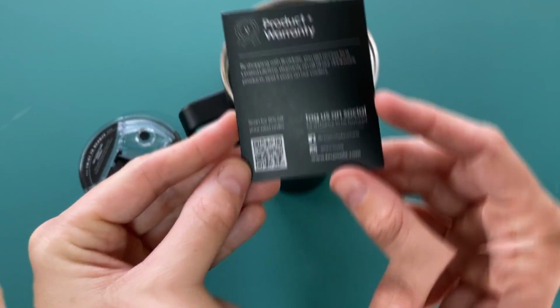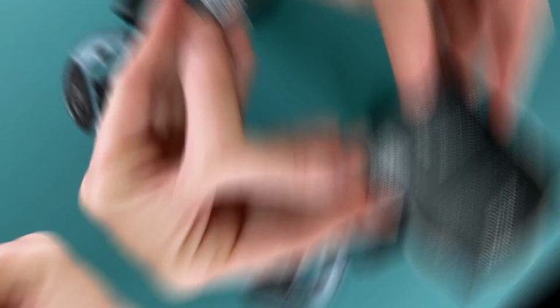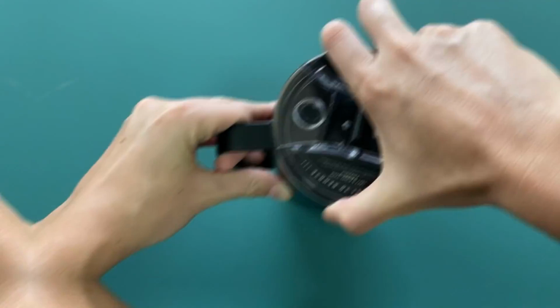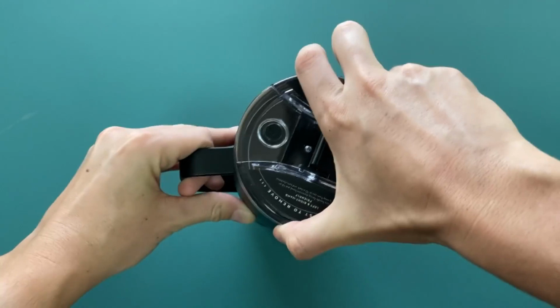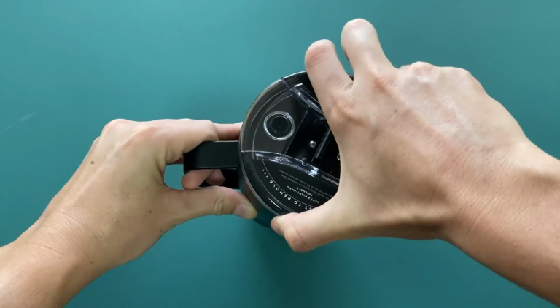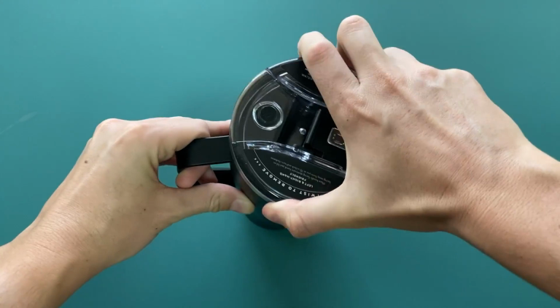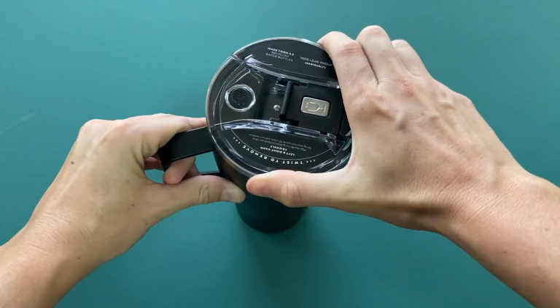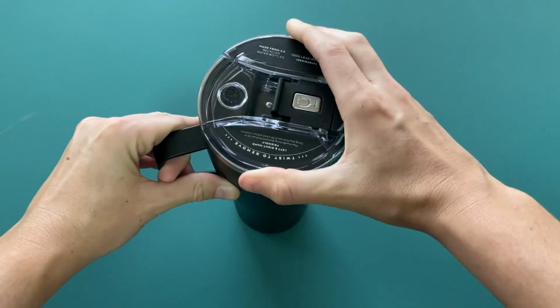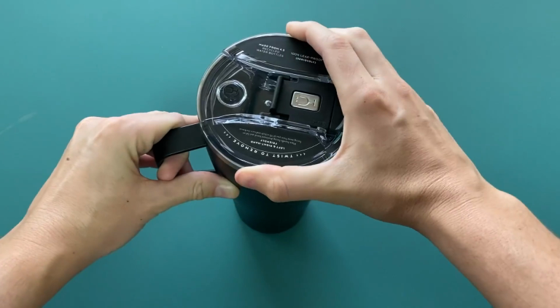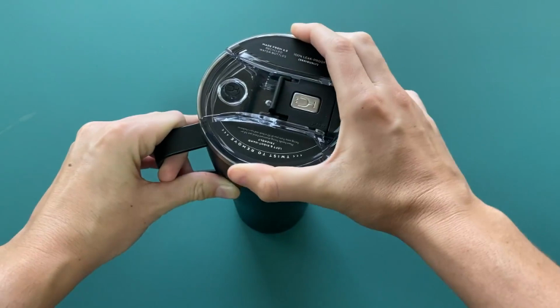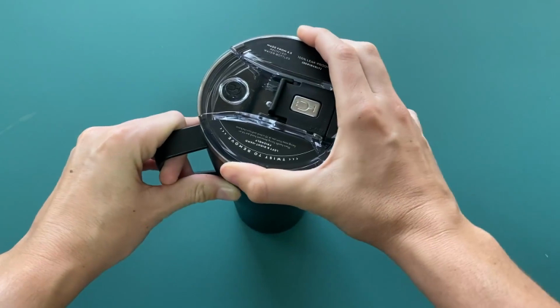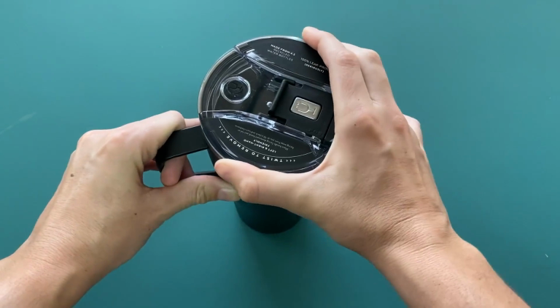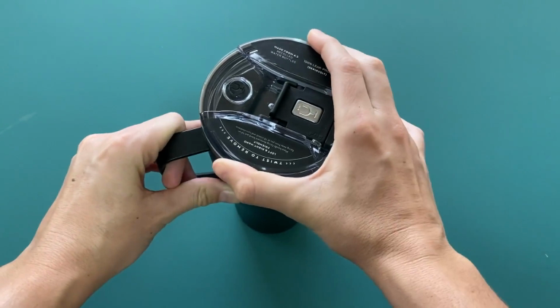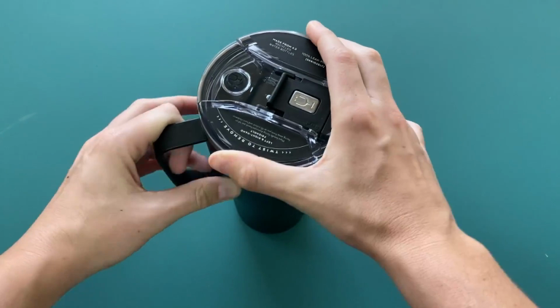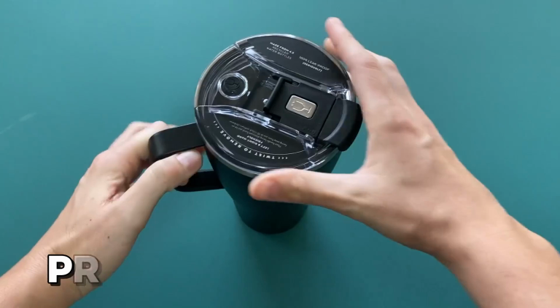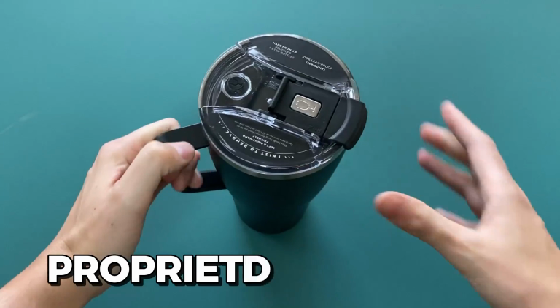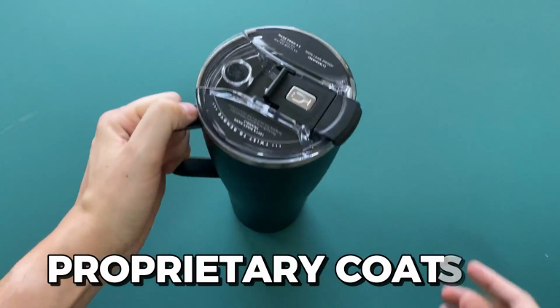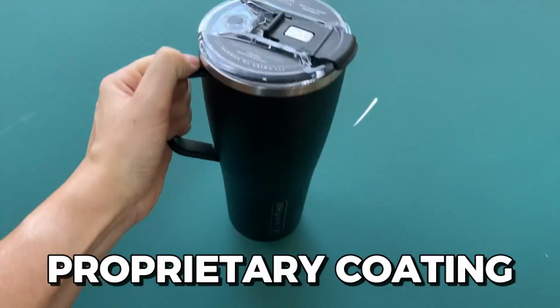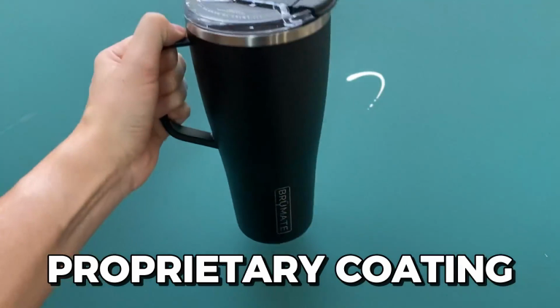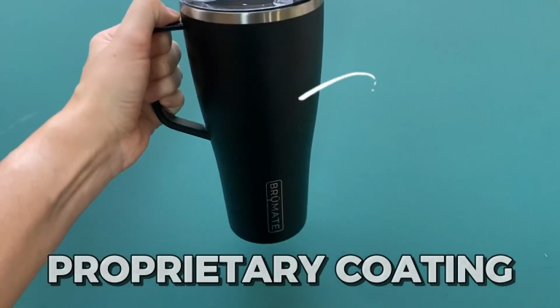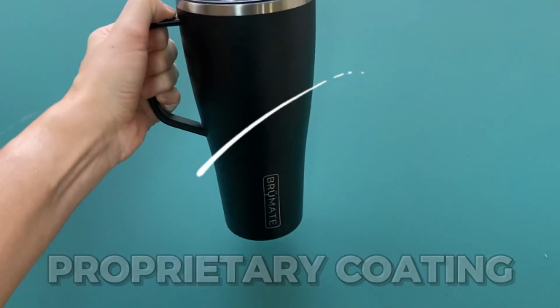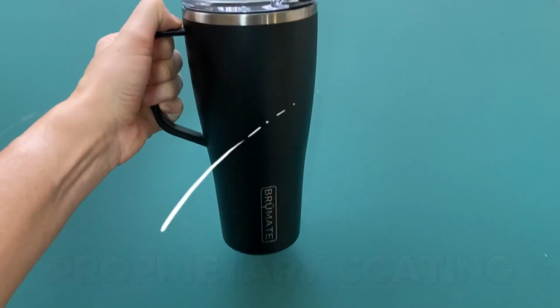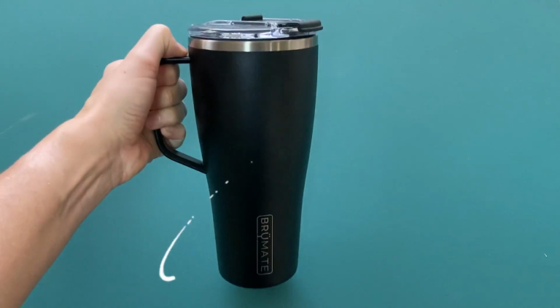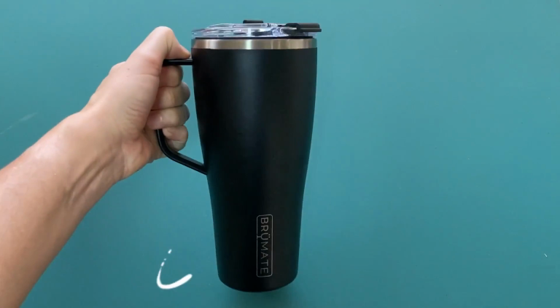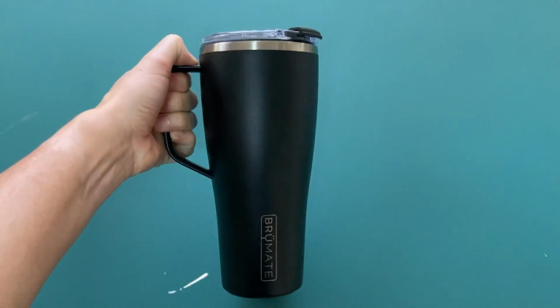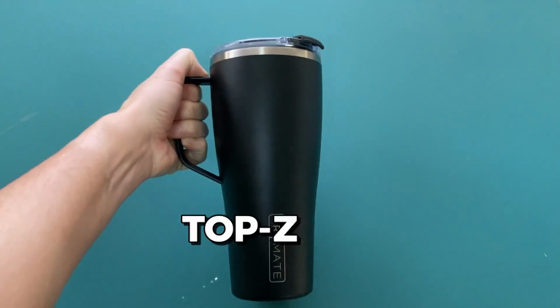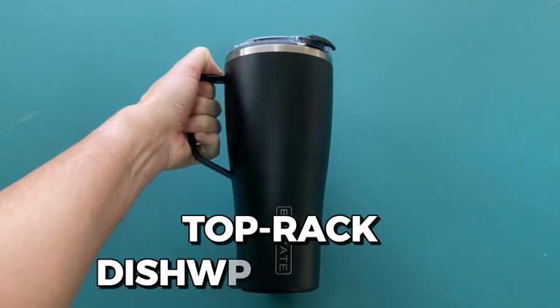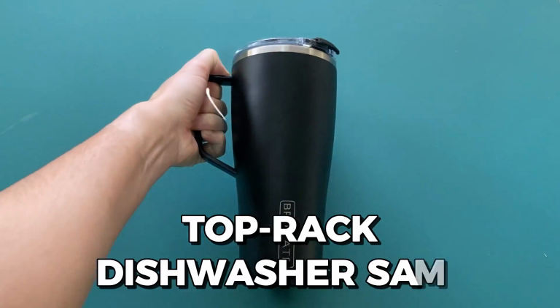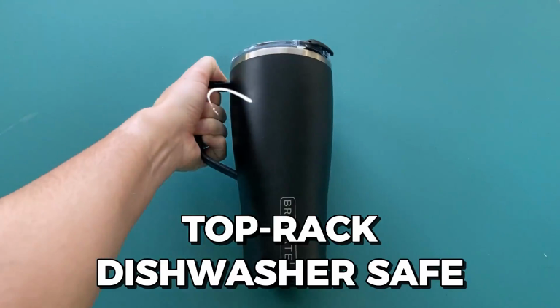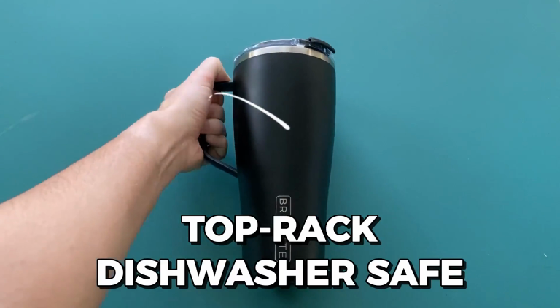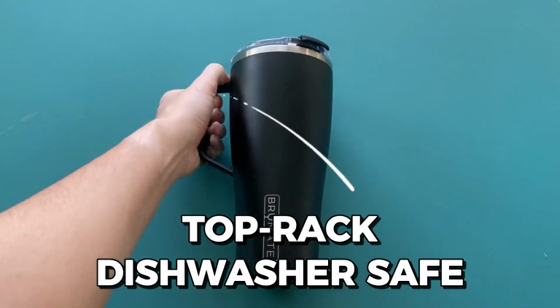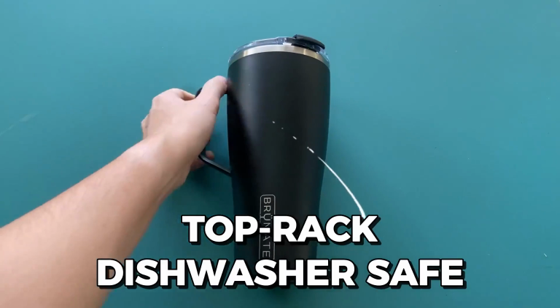Also, cleaning it is easy since the interior has a proprietary coating and the lid is top rack dishwasher safe.